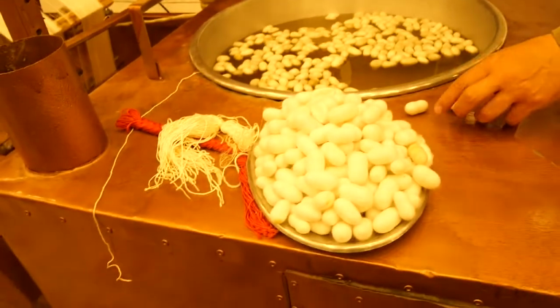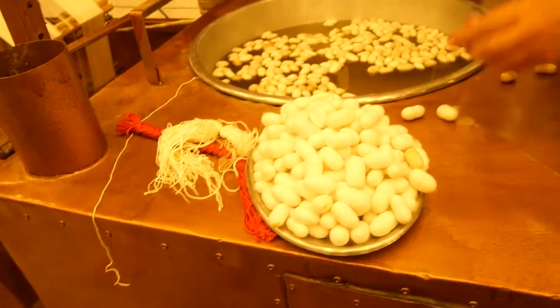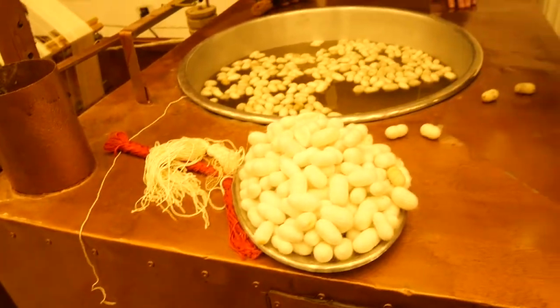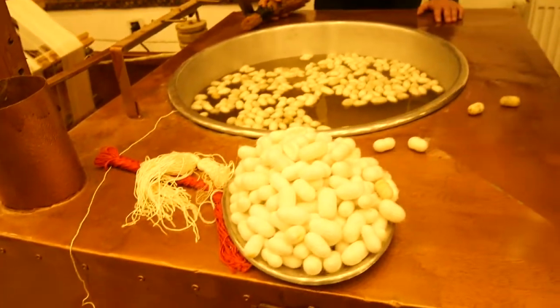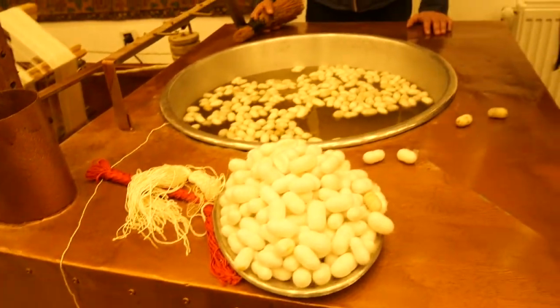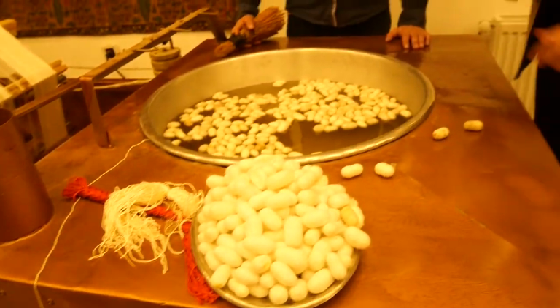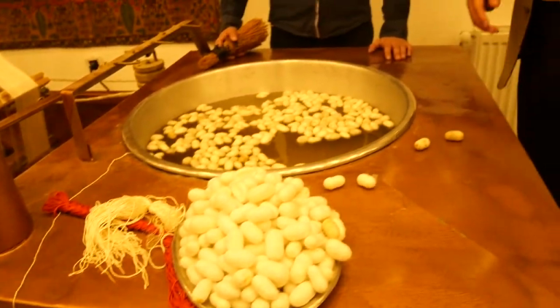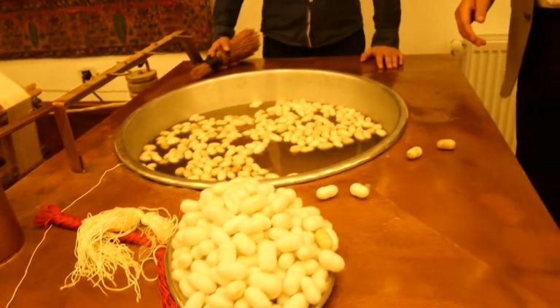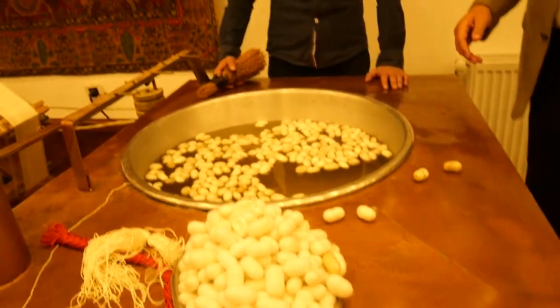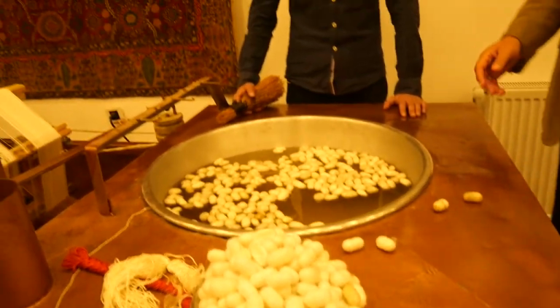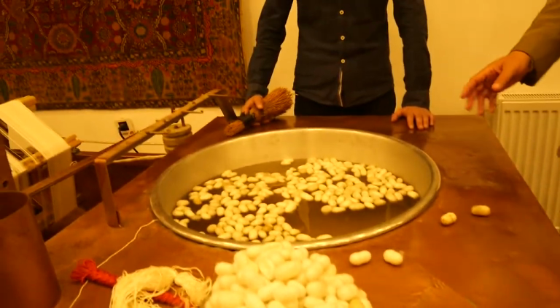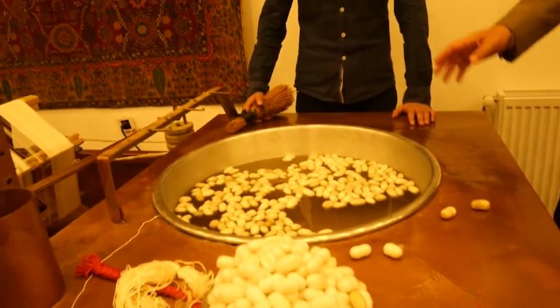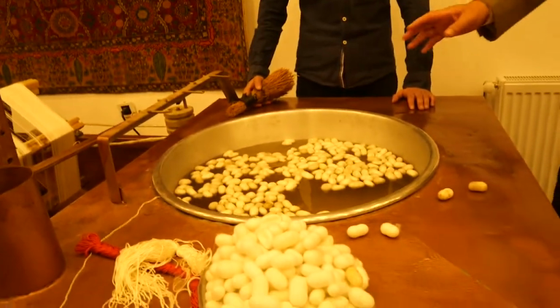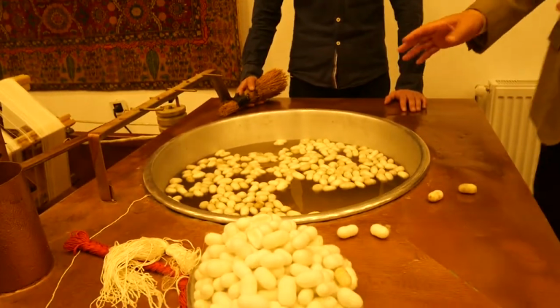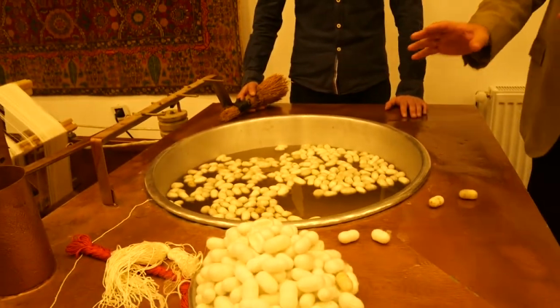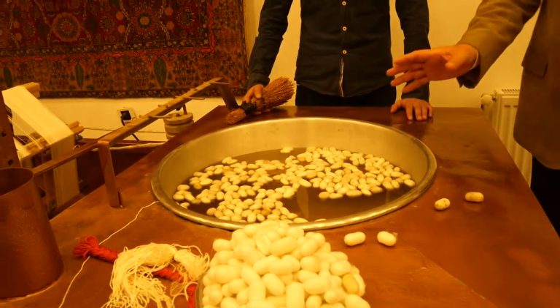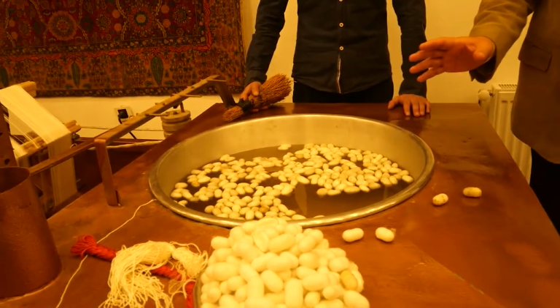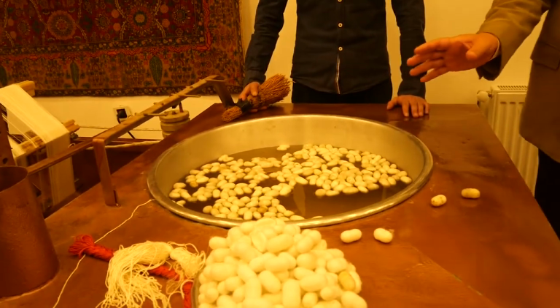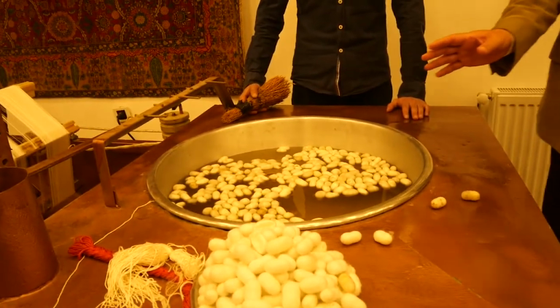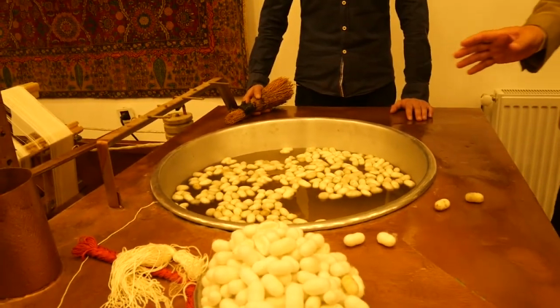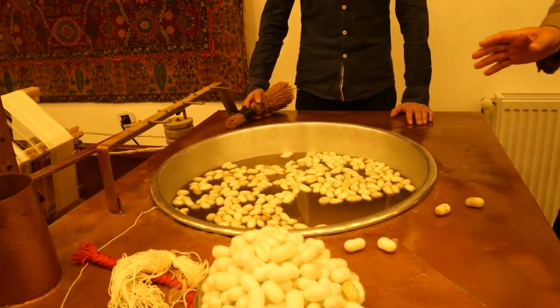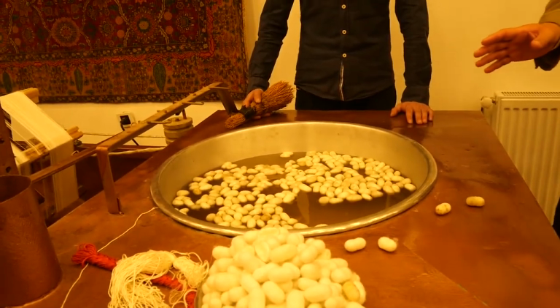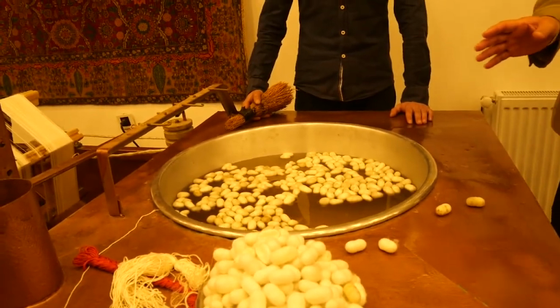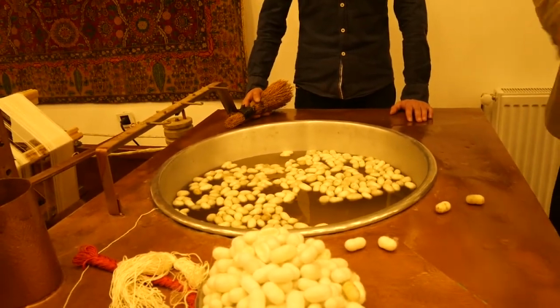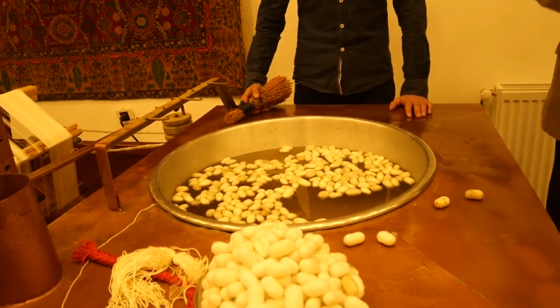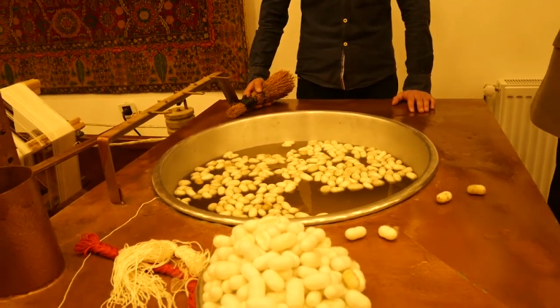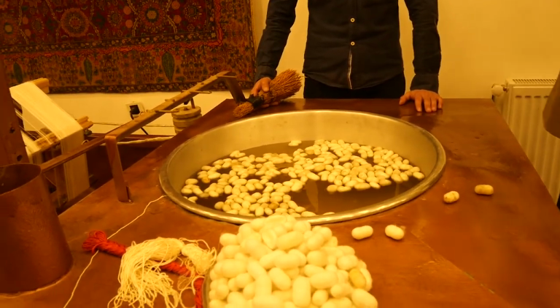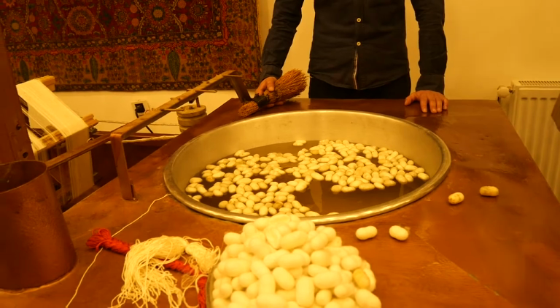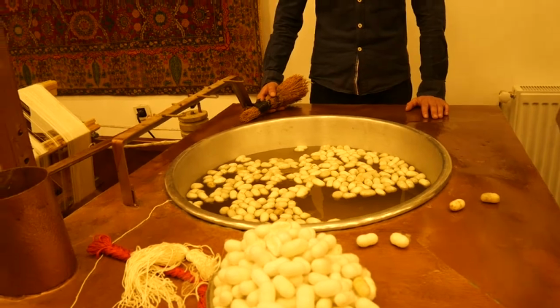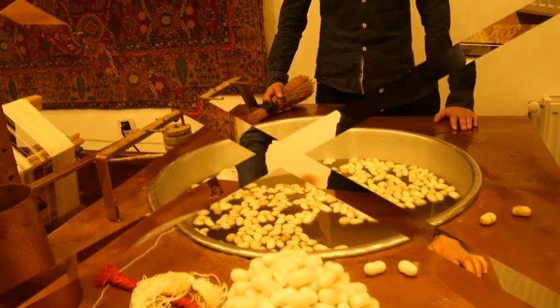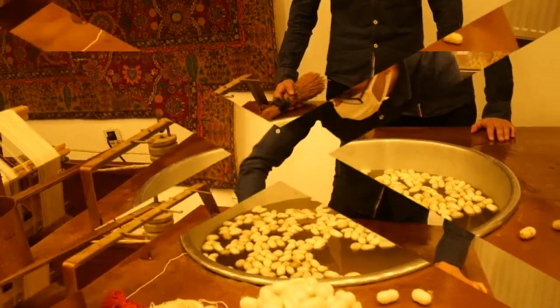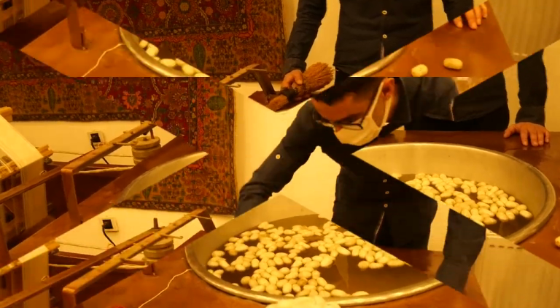How do we turn them into thread? First of all, we'll put them in hot water, which will soften them up a little bit.